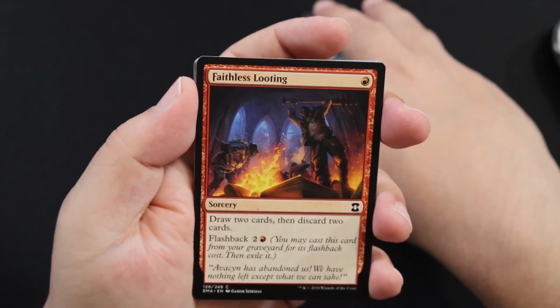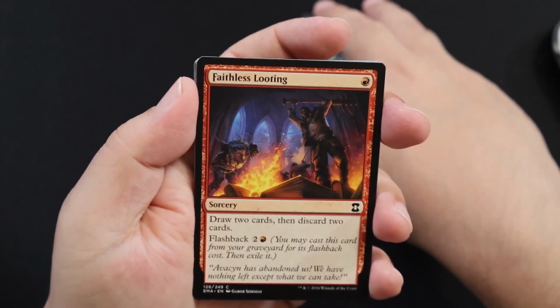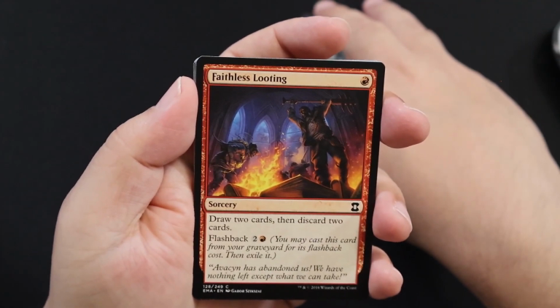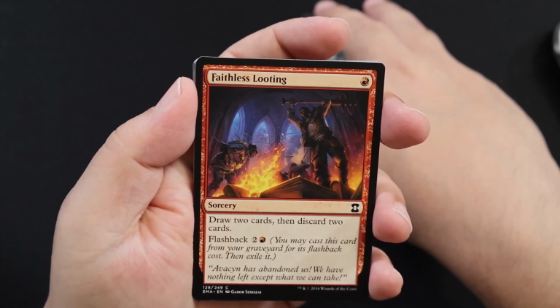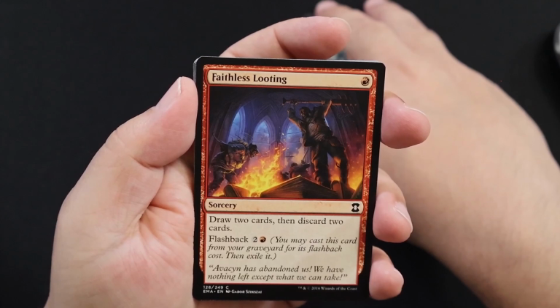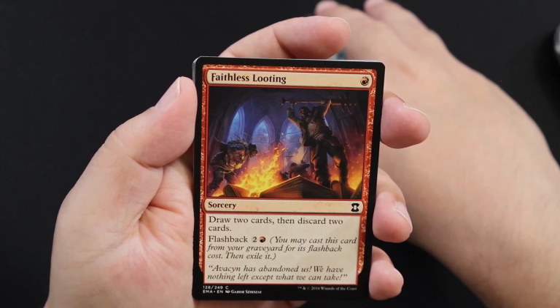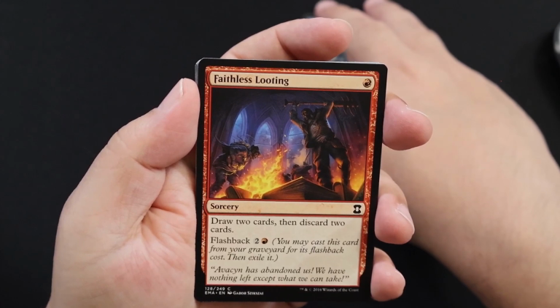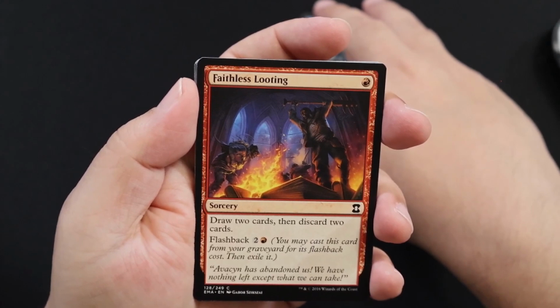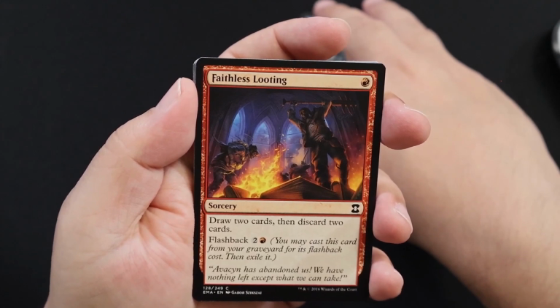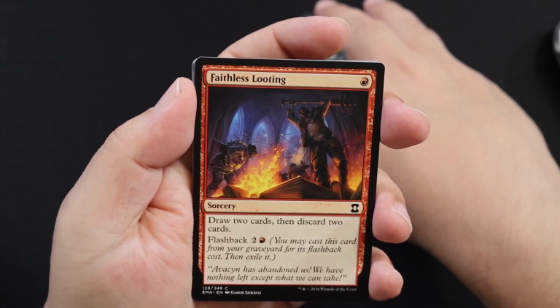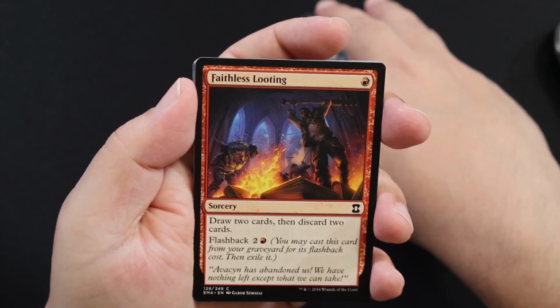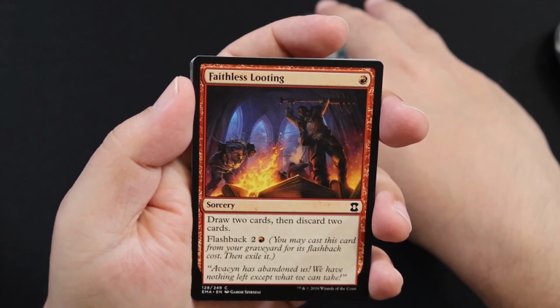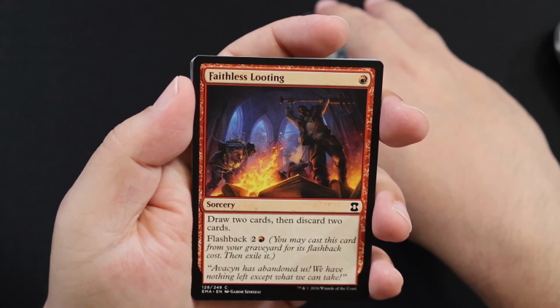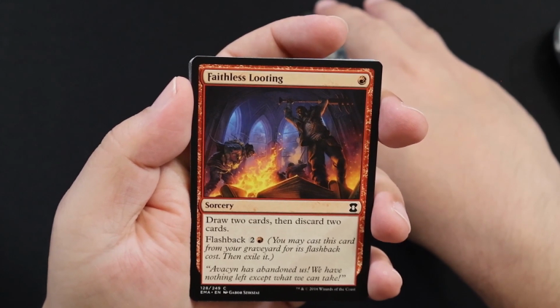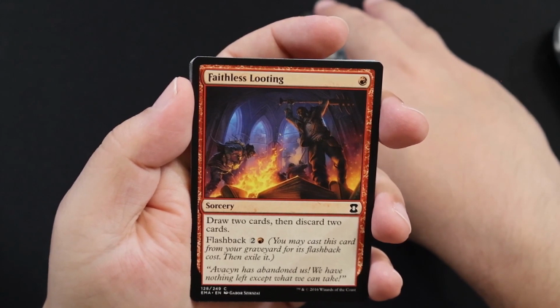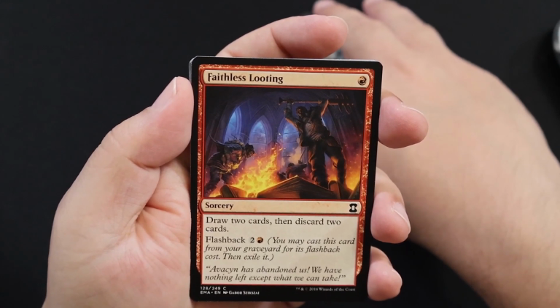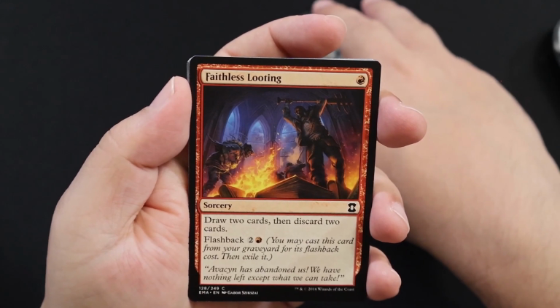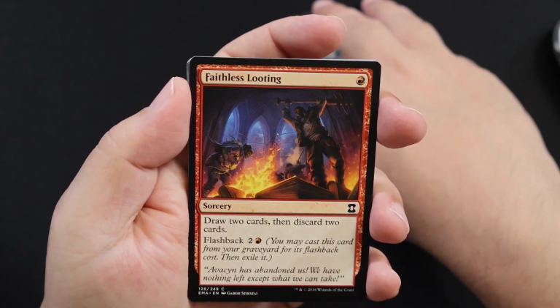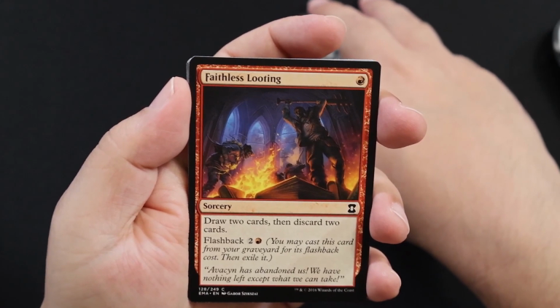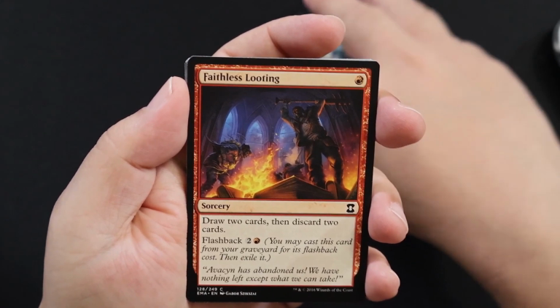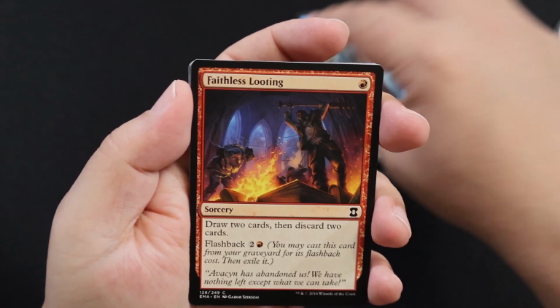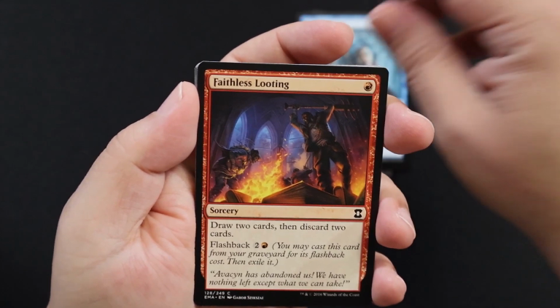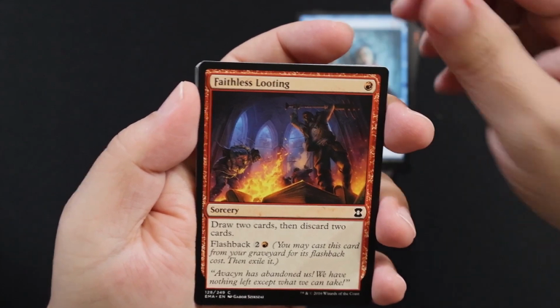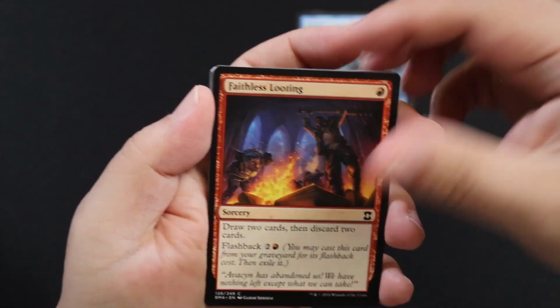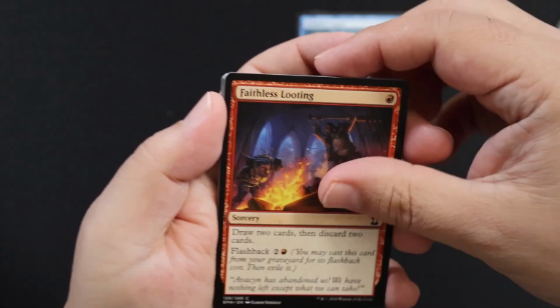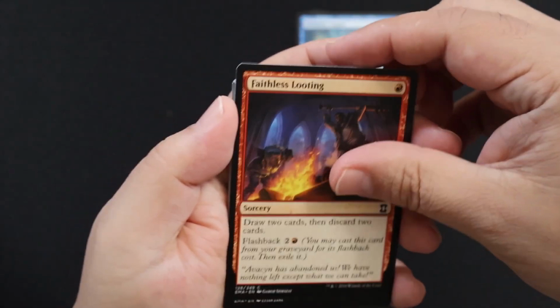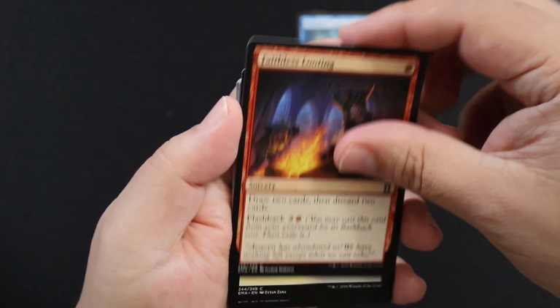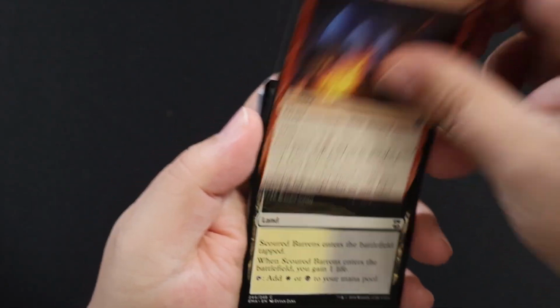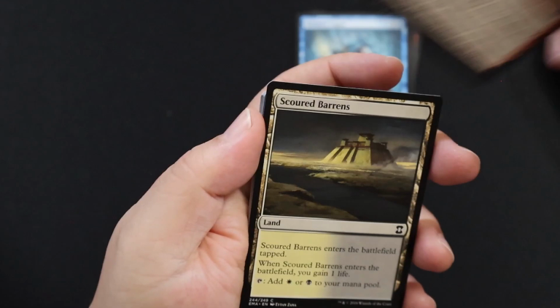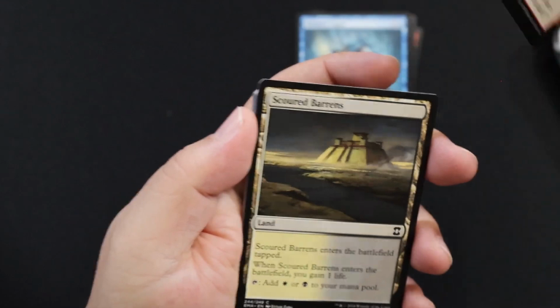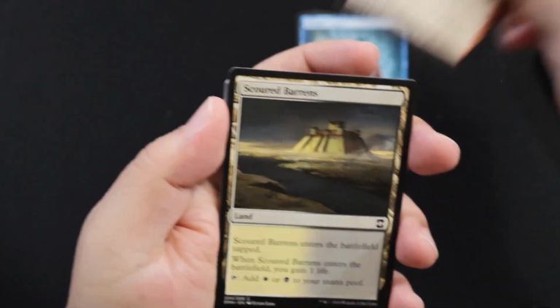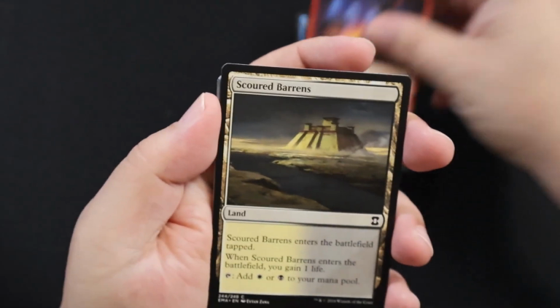Faithless Looting — one Mountain. Draw two cards, then discard two cards. Flashback three, cast from the graveyard.